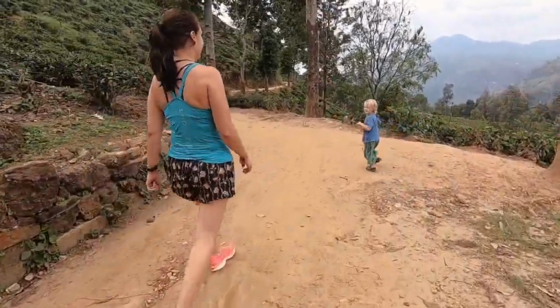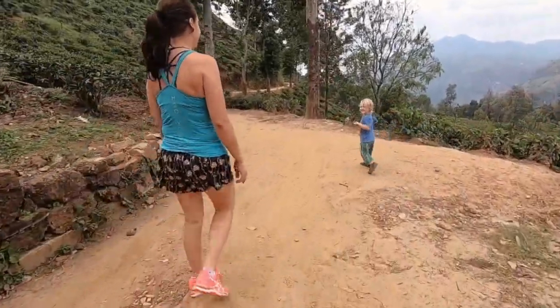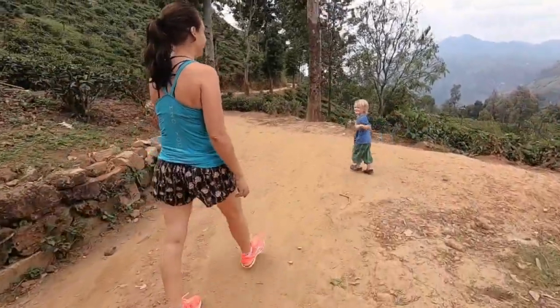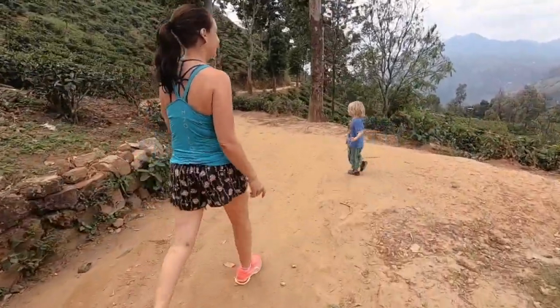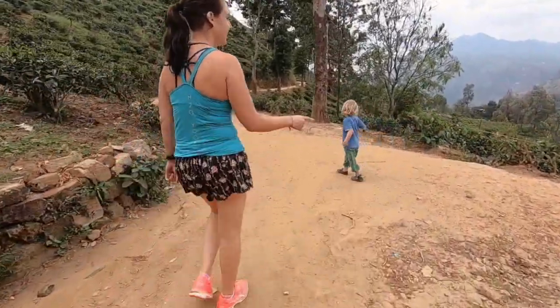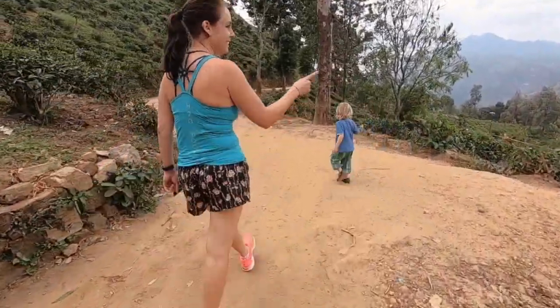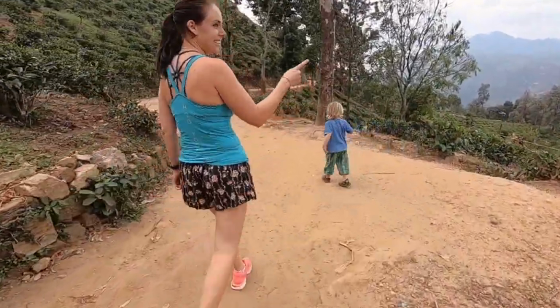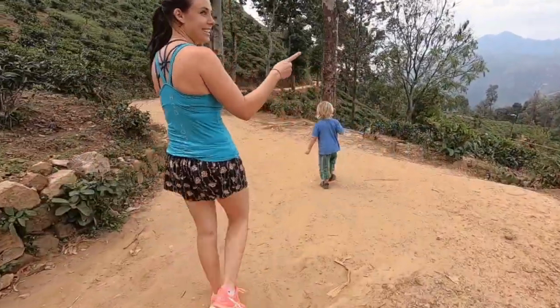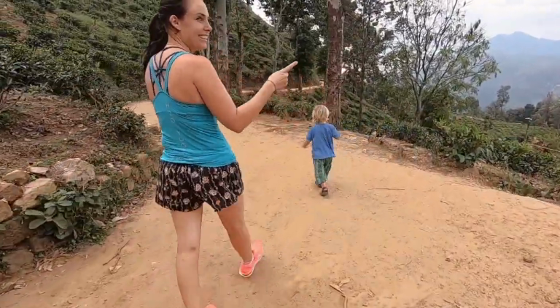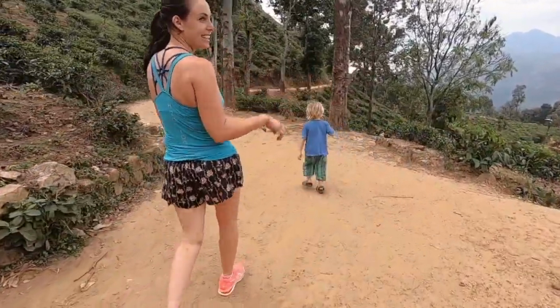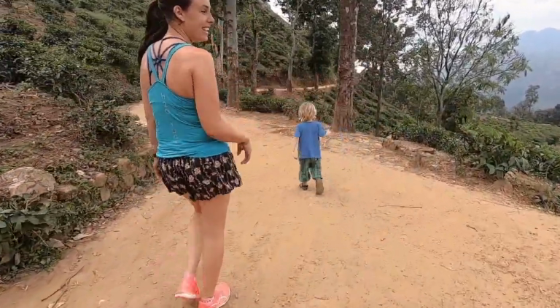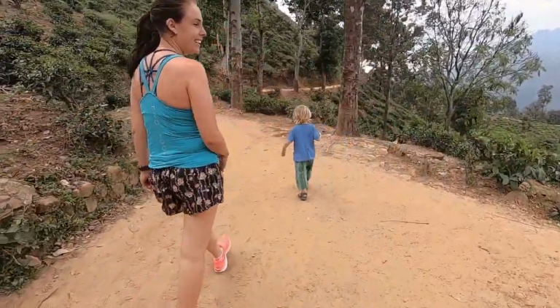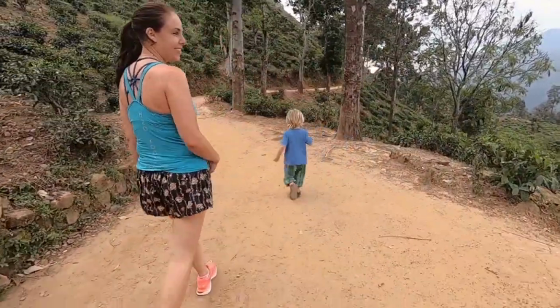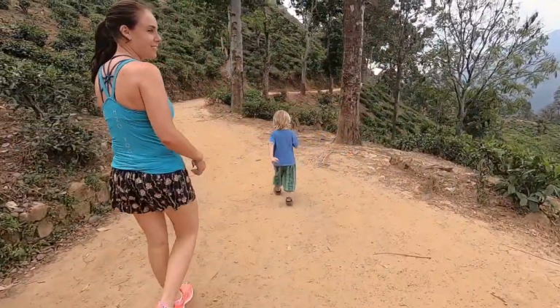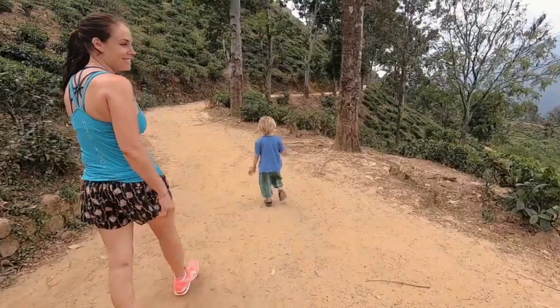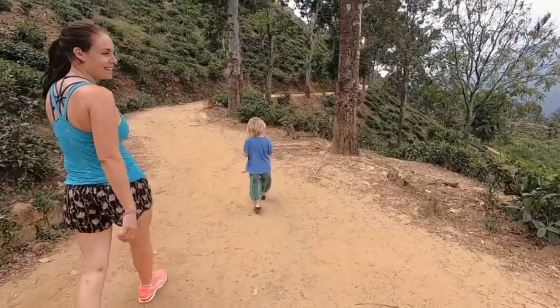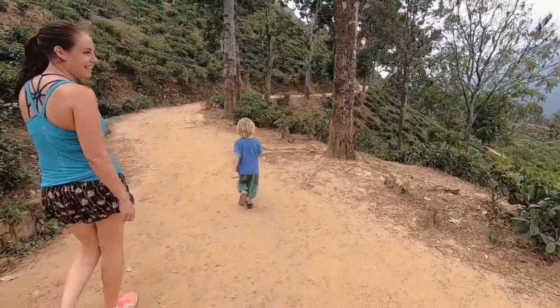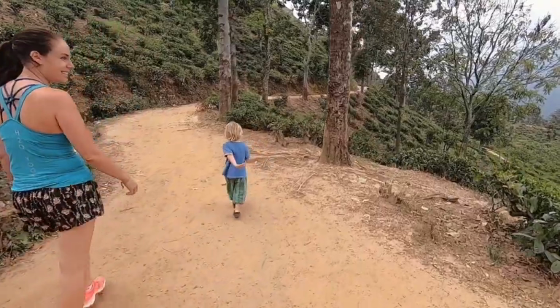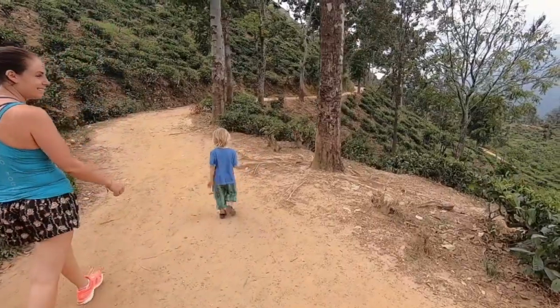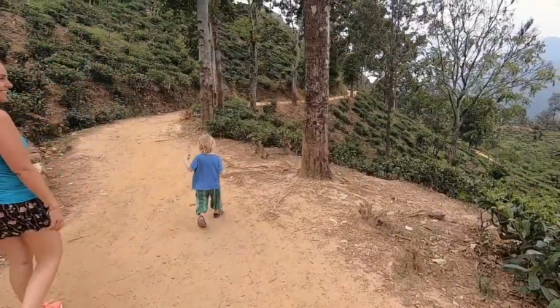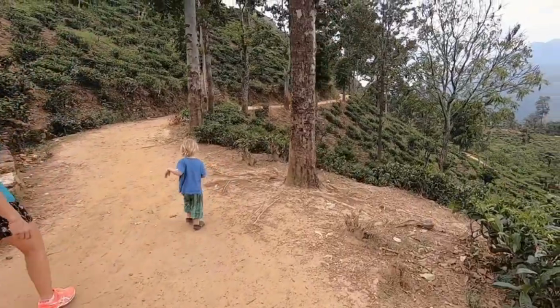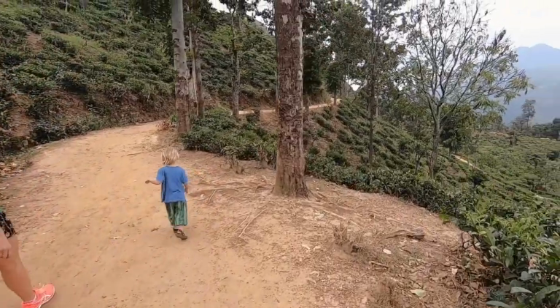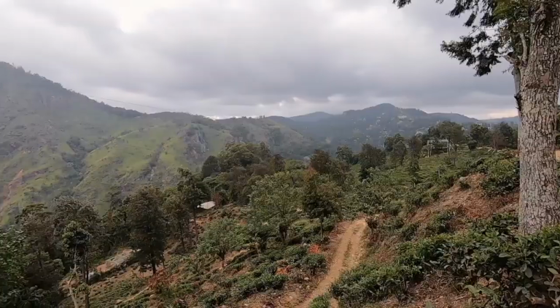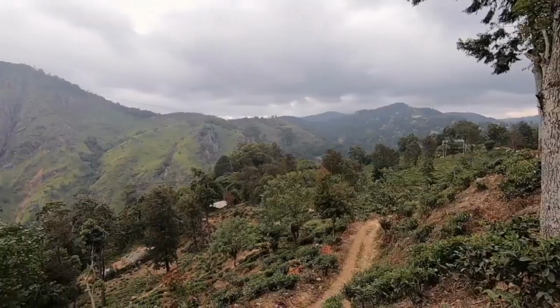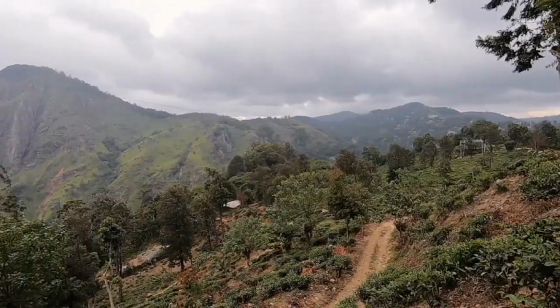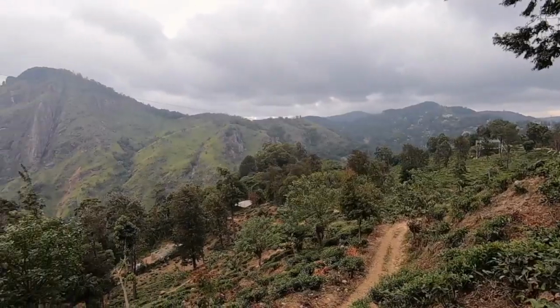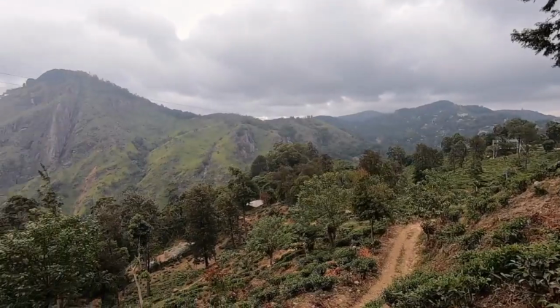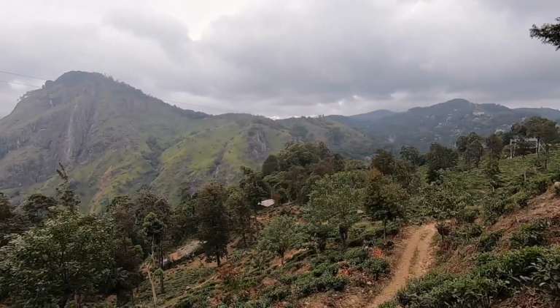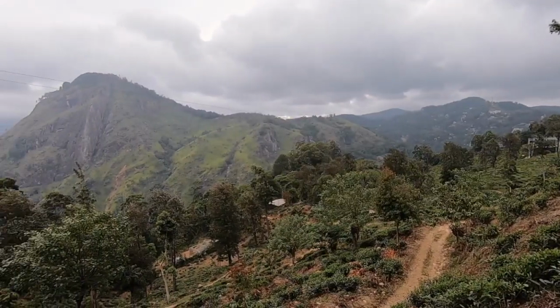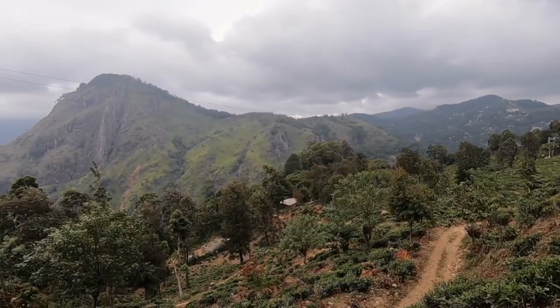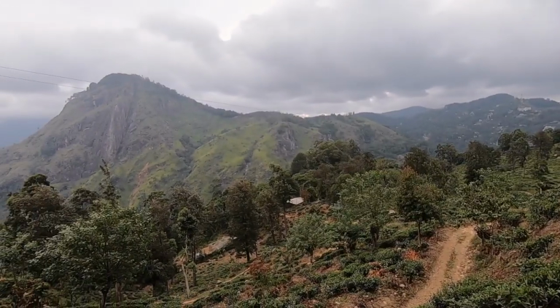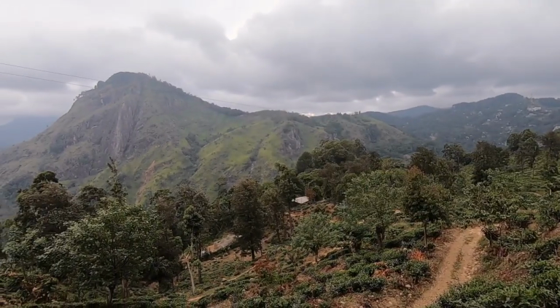Look! How gorgeous is that? Yeah, it's stunning isn't it?